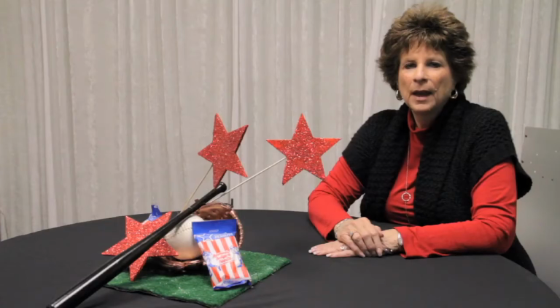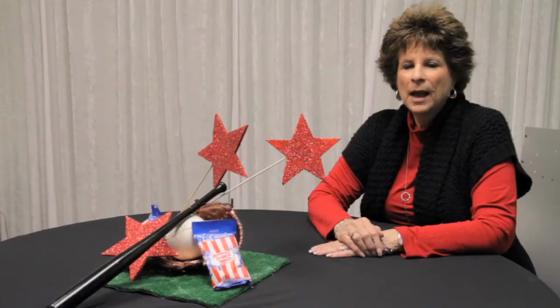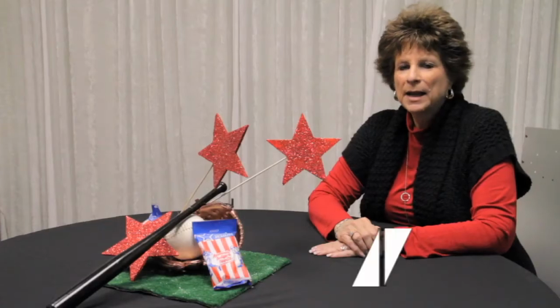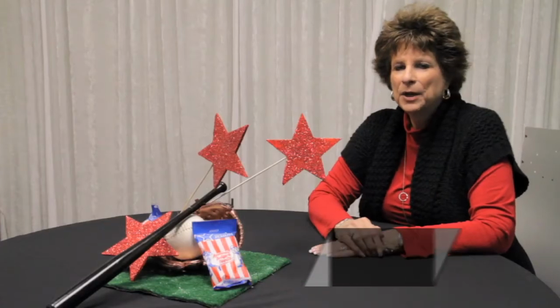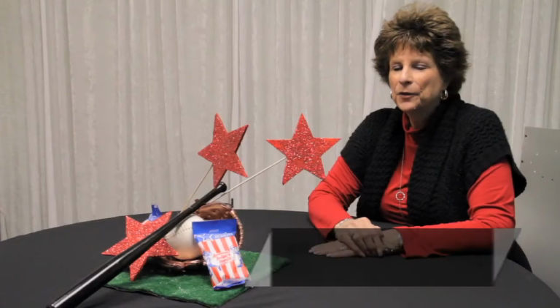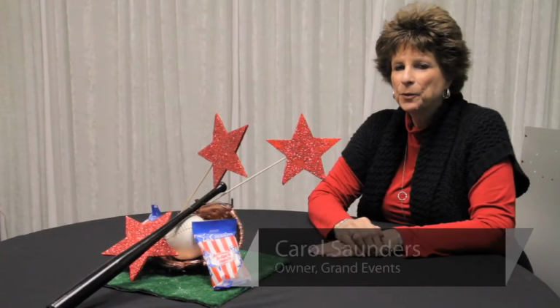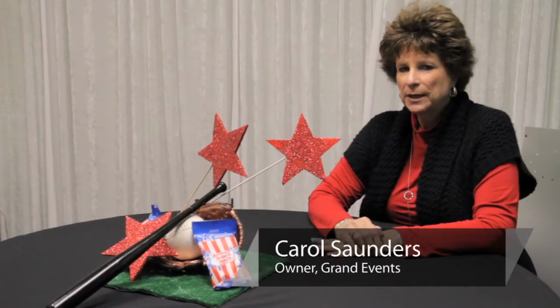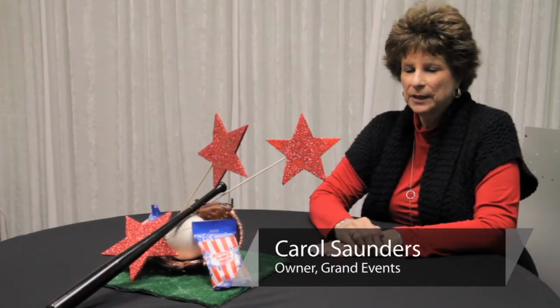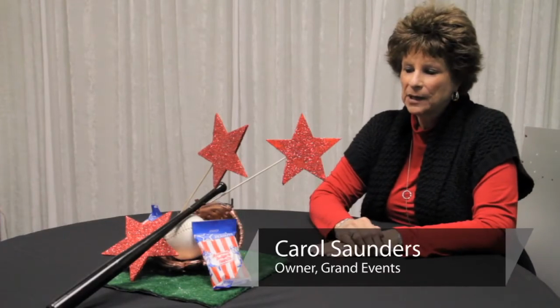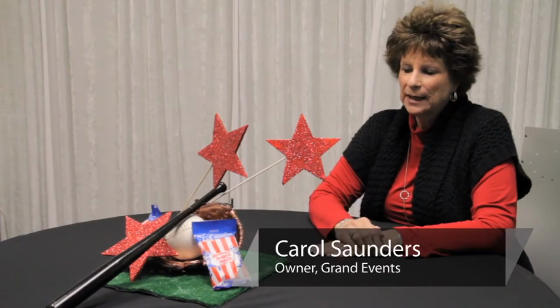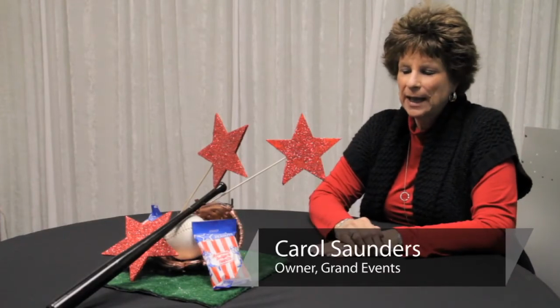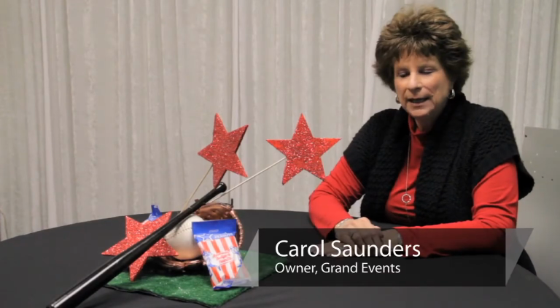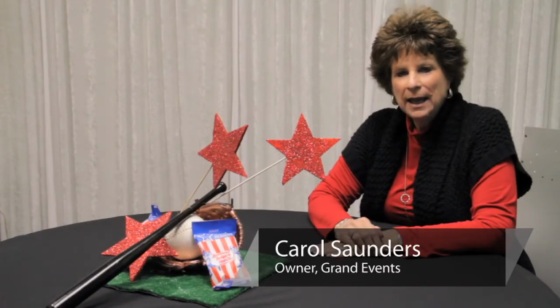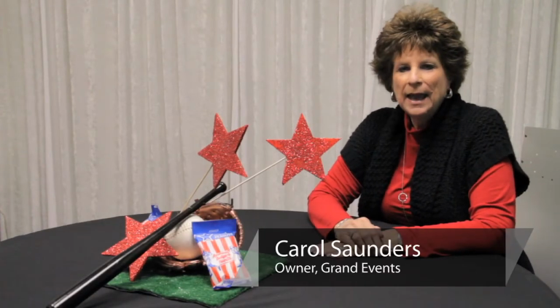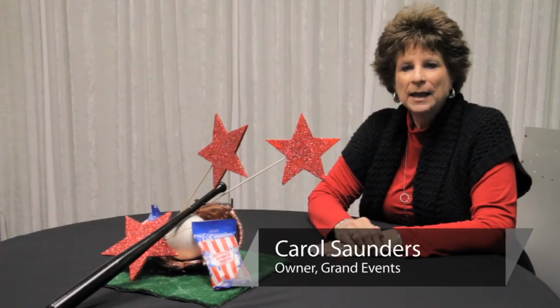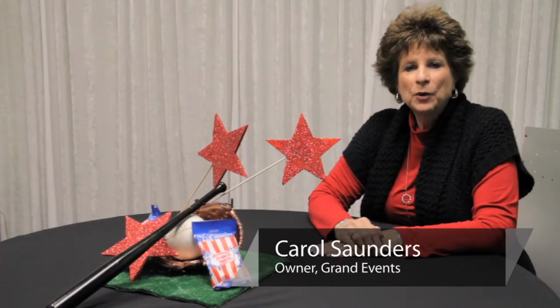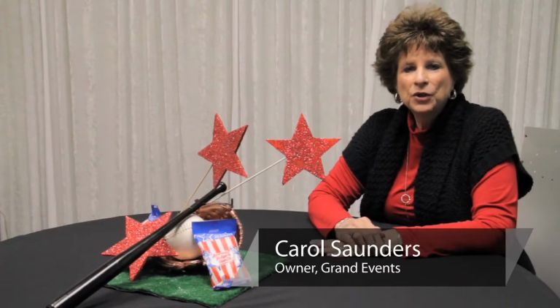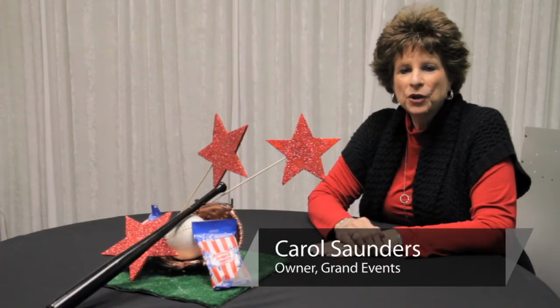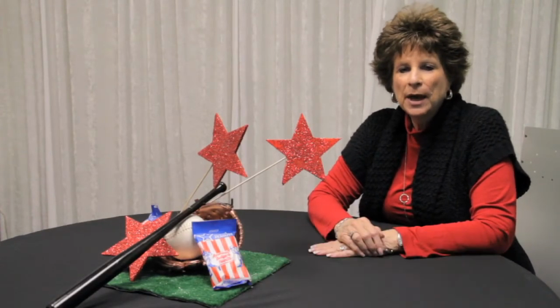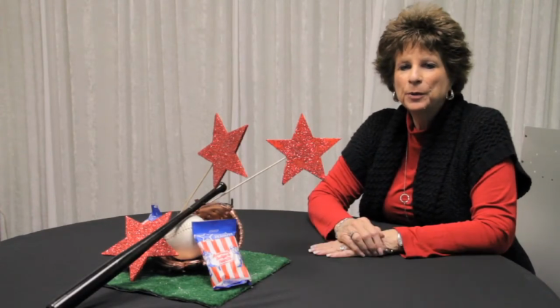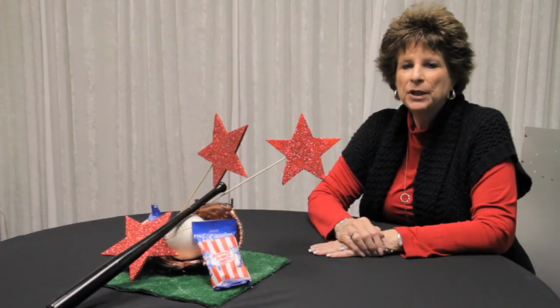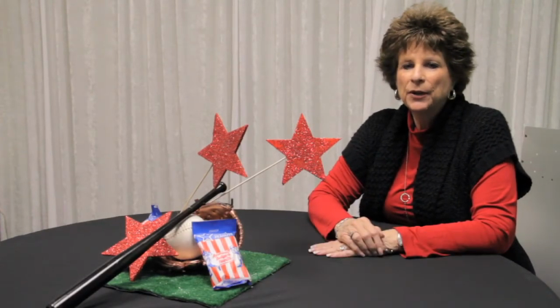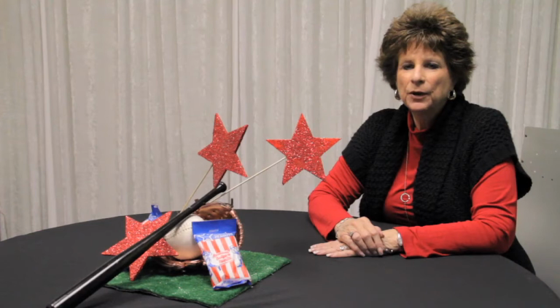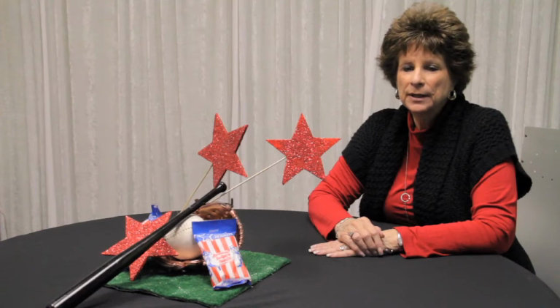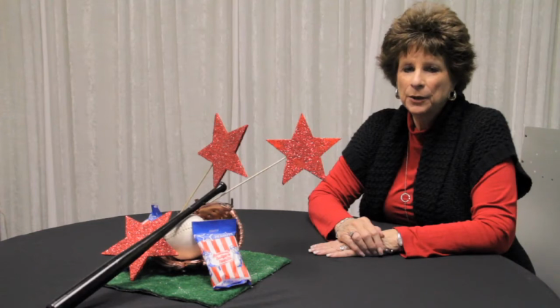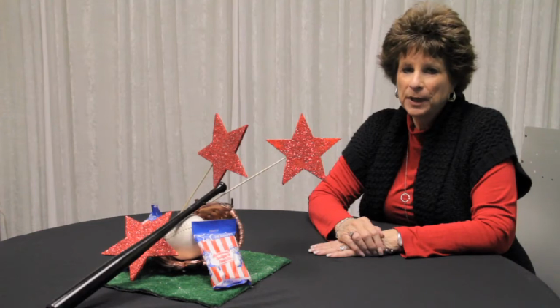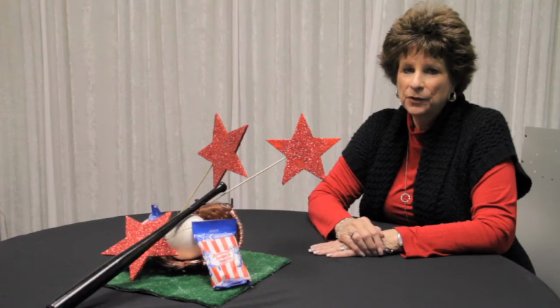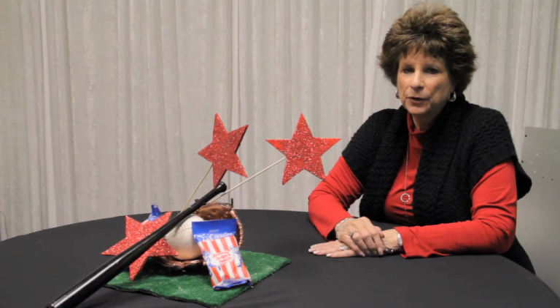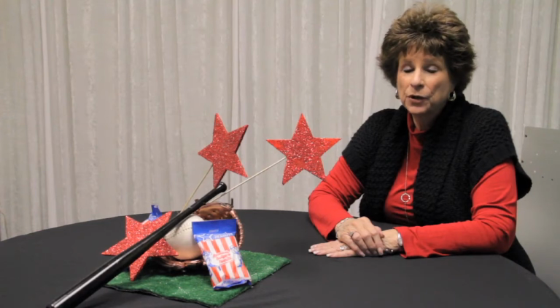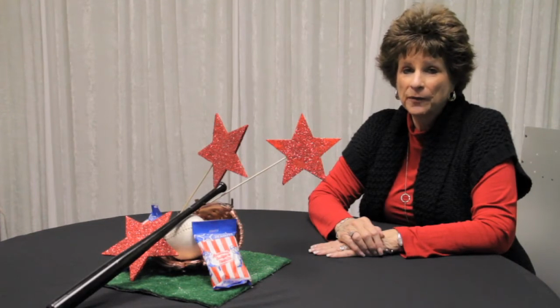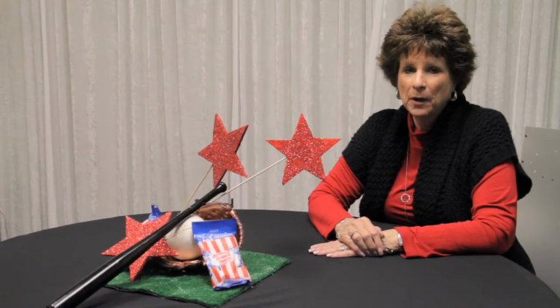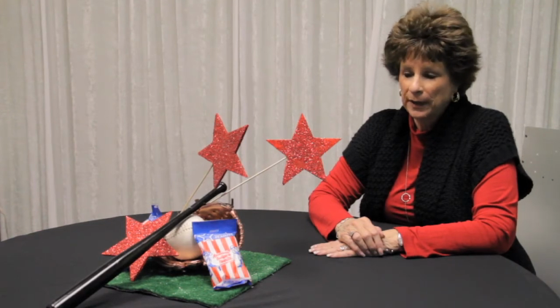Hi, I'm Carol from GrandEvents.LA and I'm going to show you how to put together a centerpiece for a softball theme.